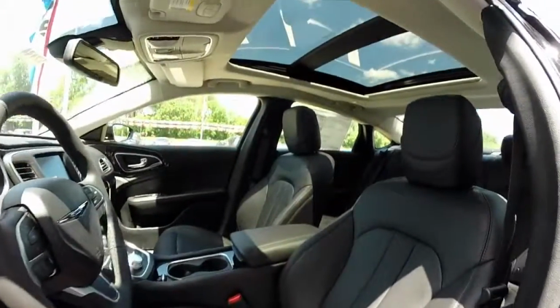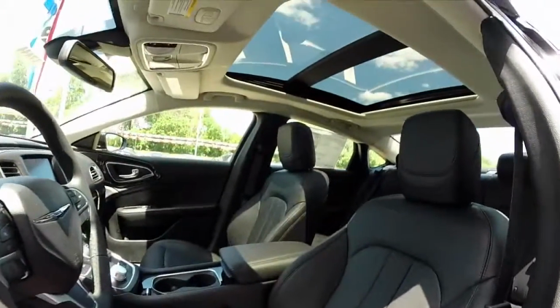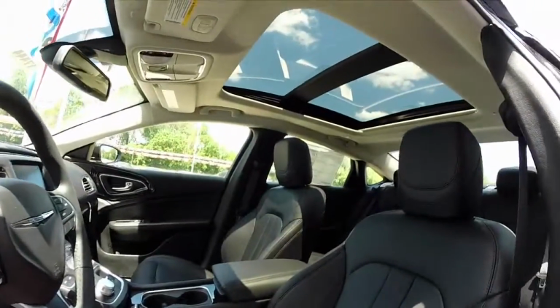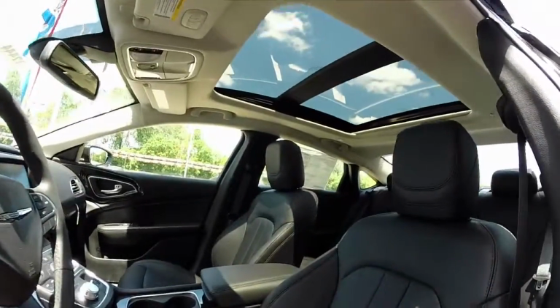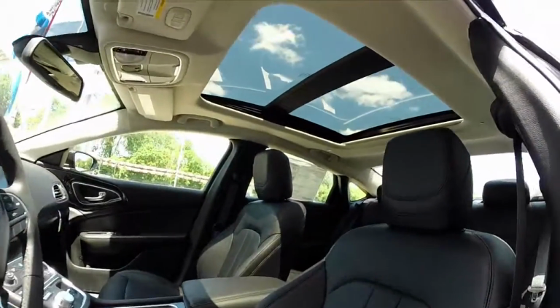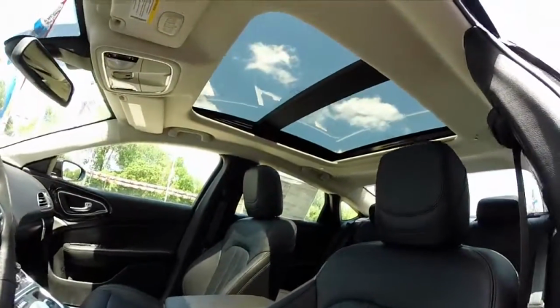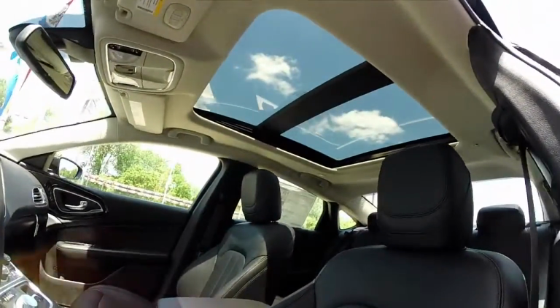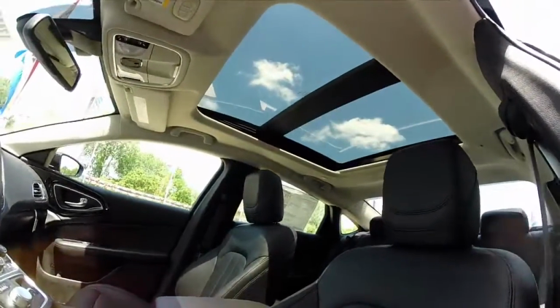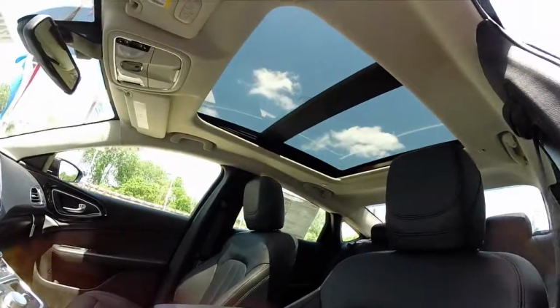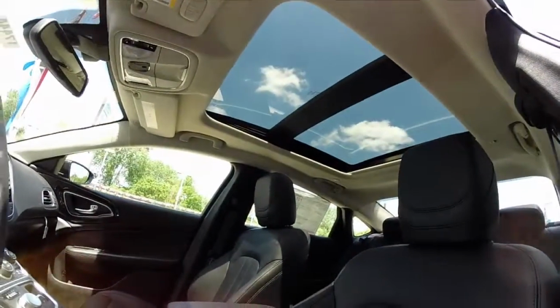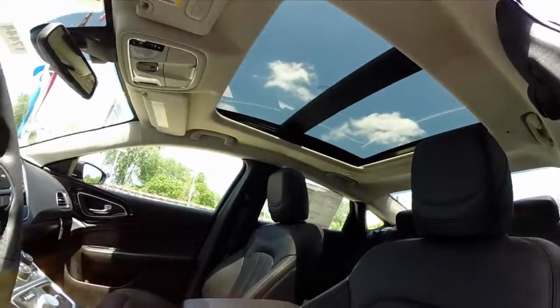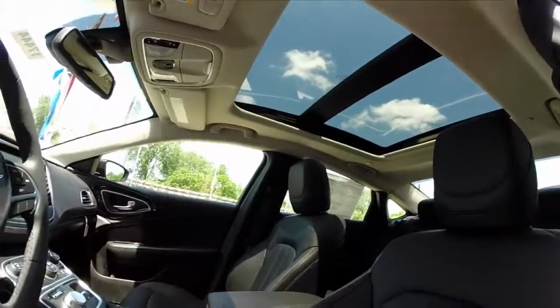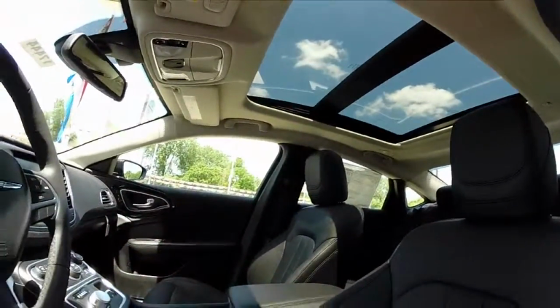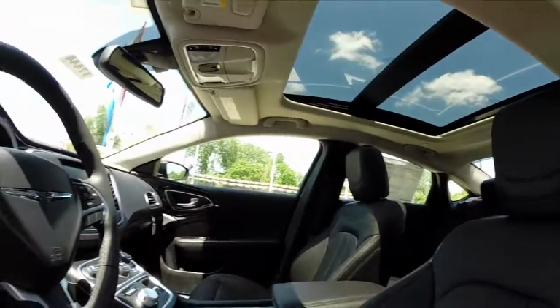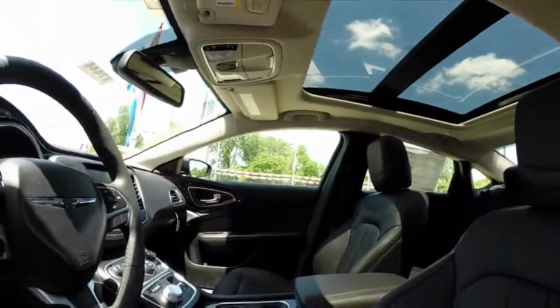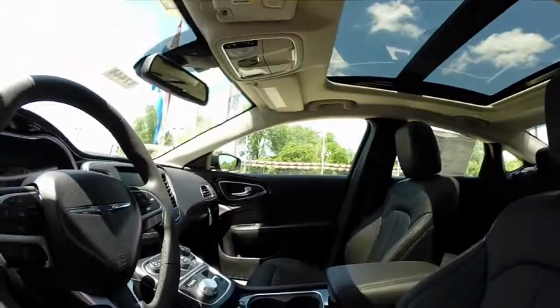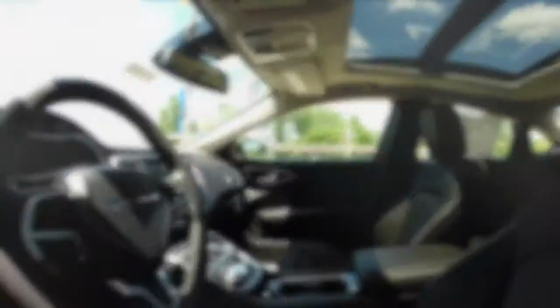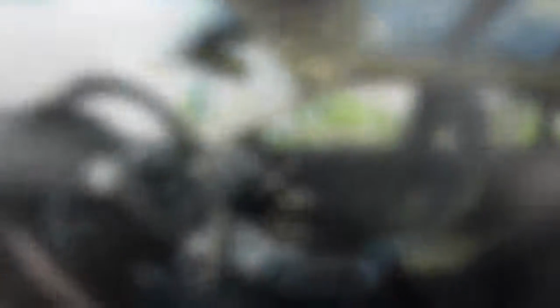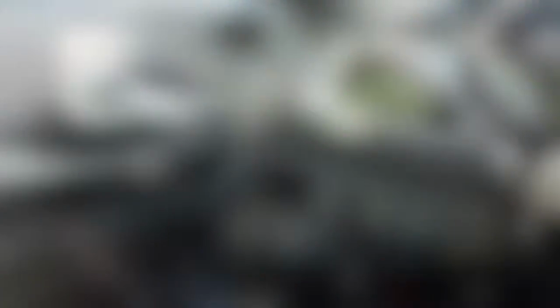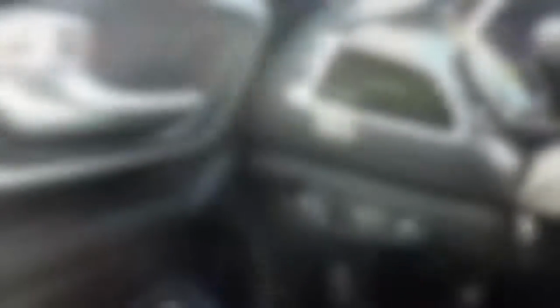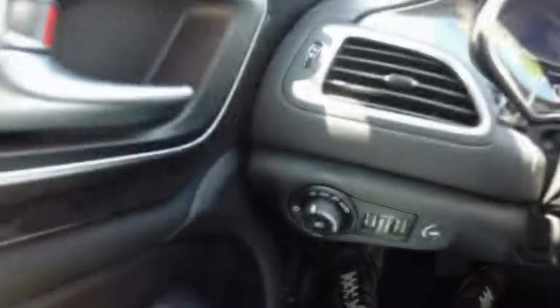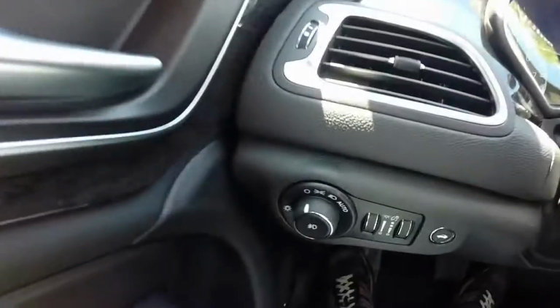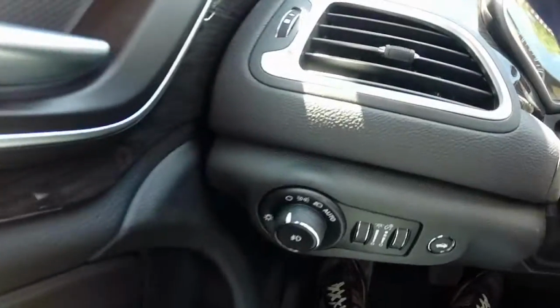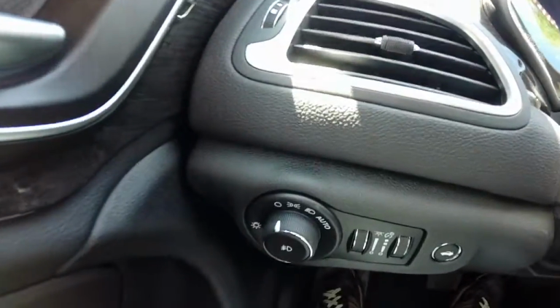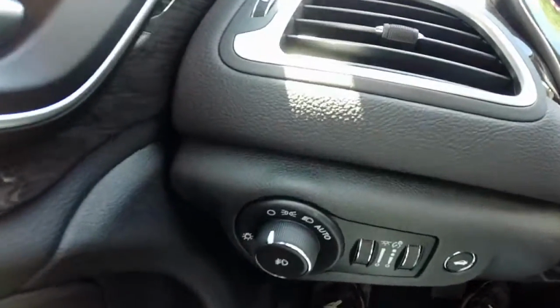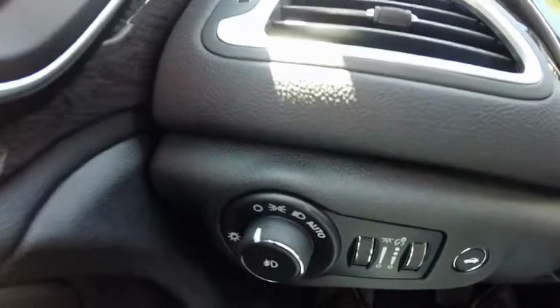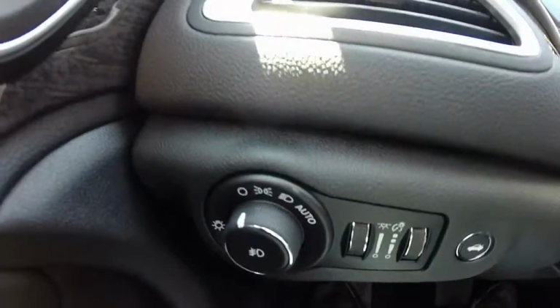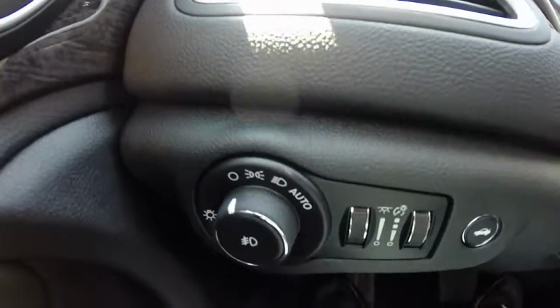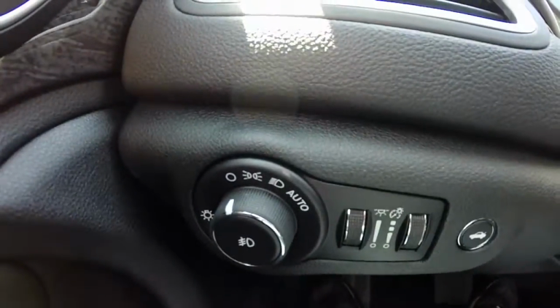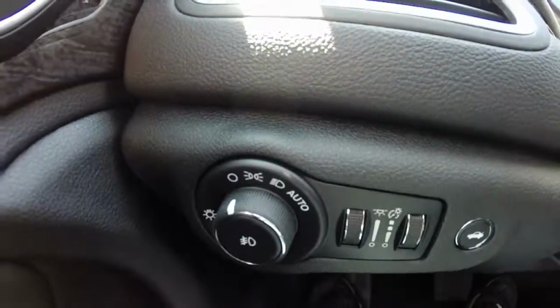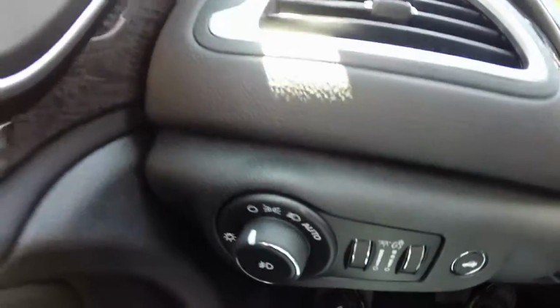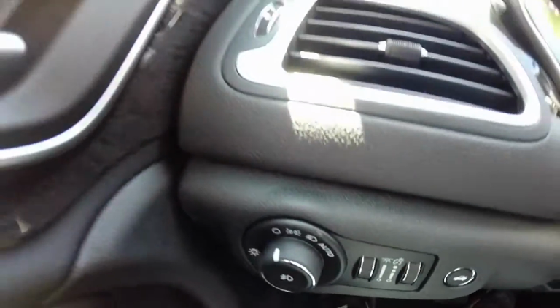It's a dual-pane panorama. It comes with a sun and sound group. It also has a 506 watt amplifier.